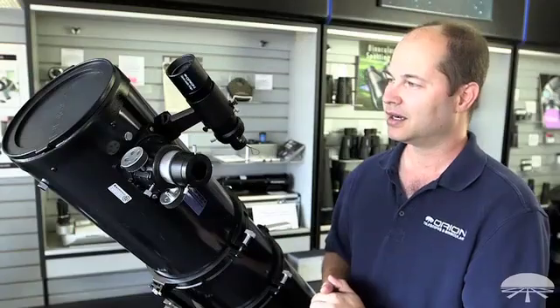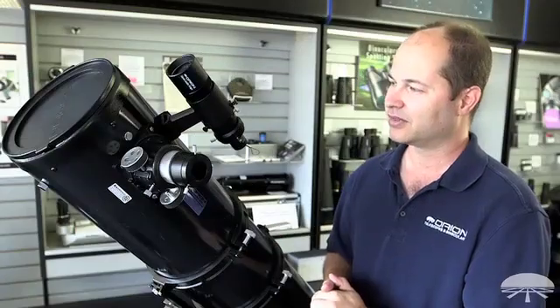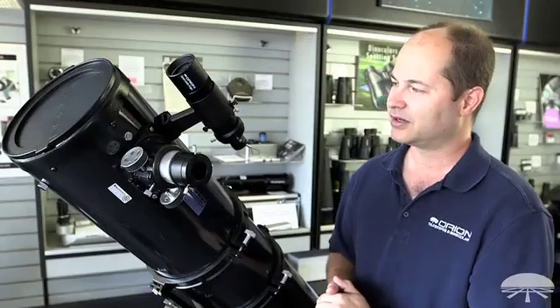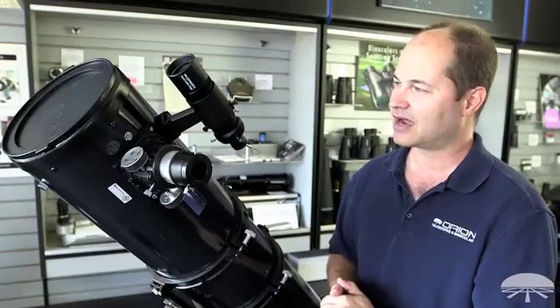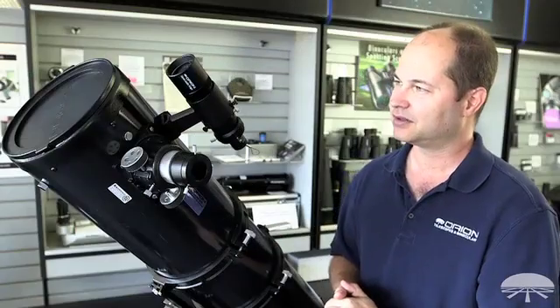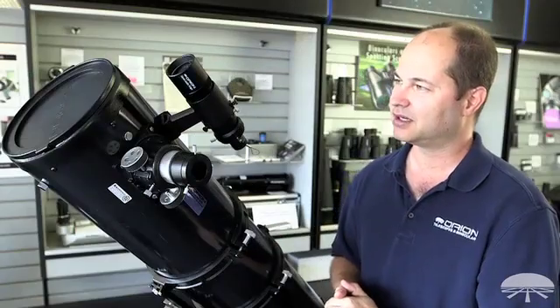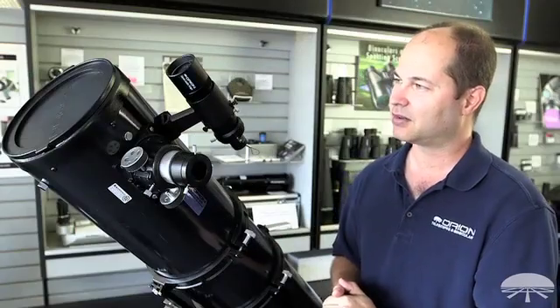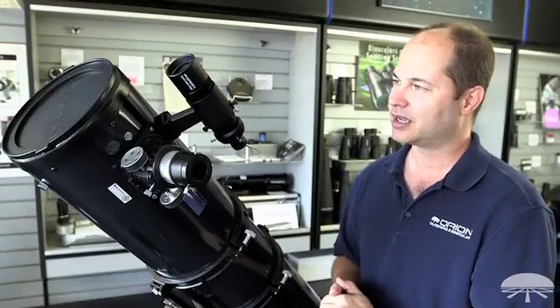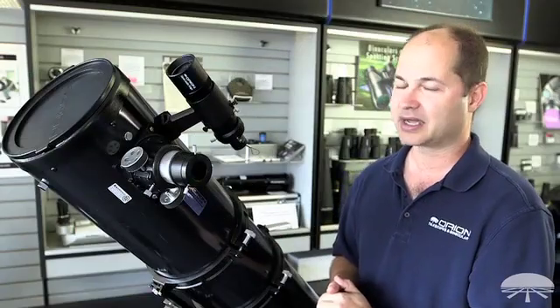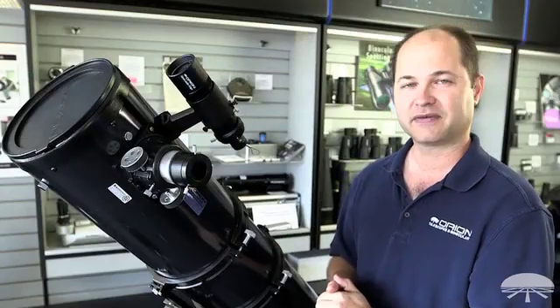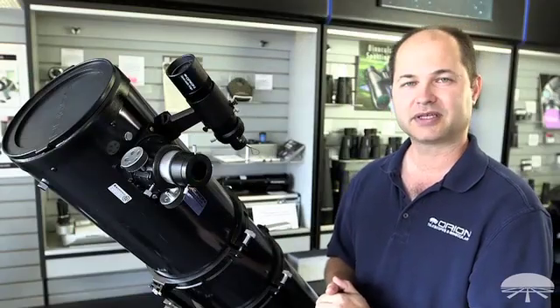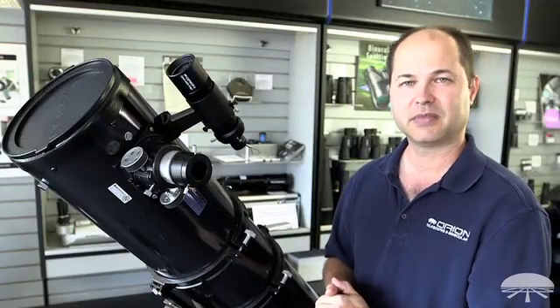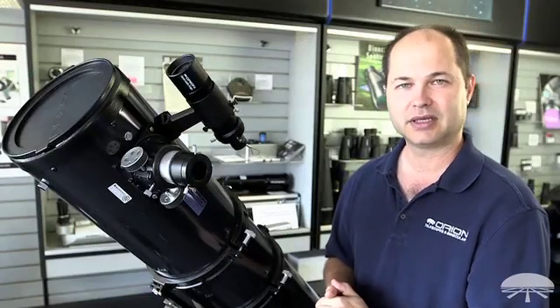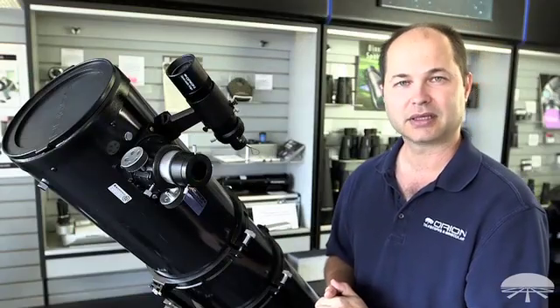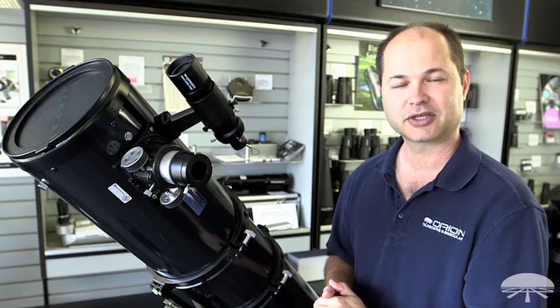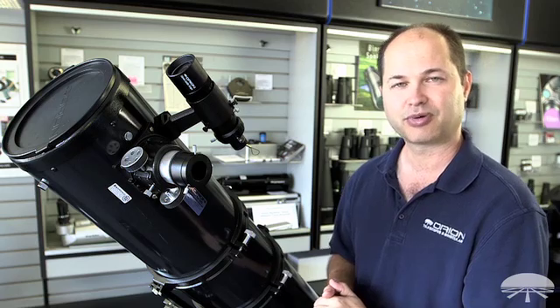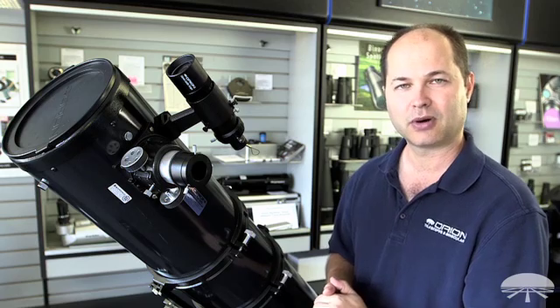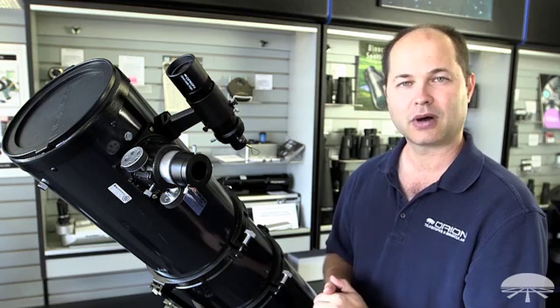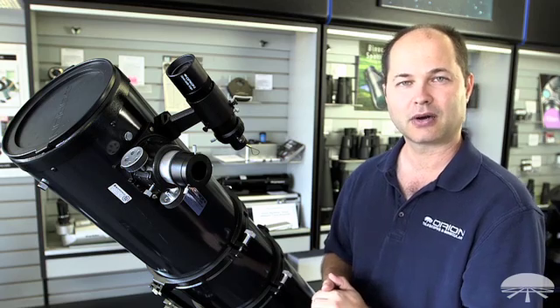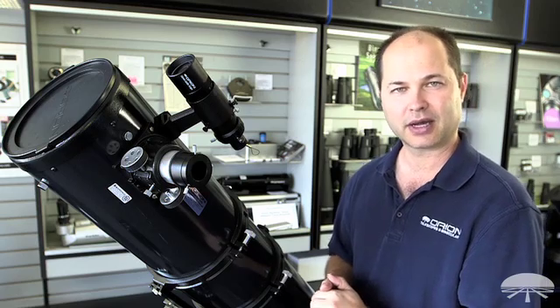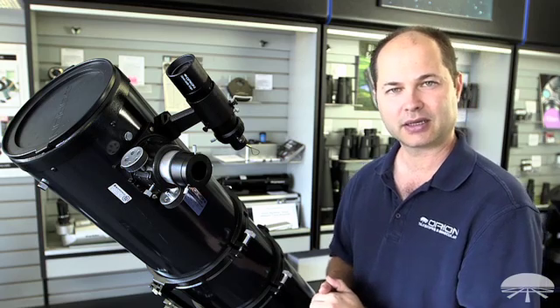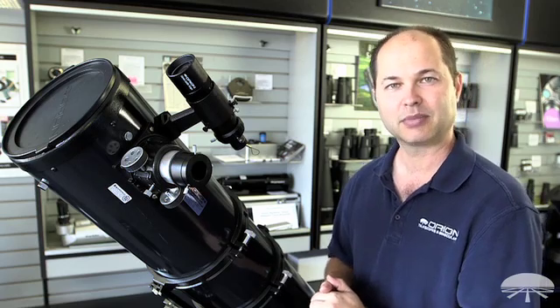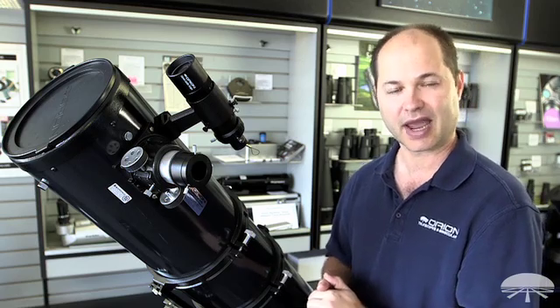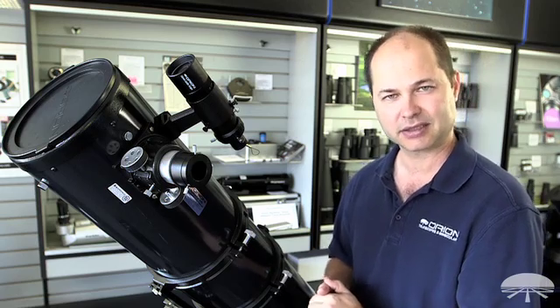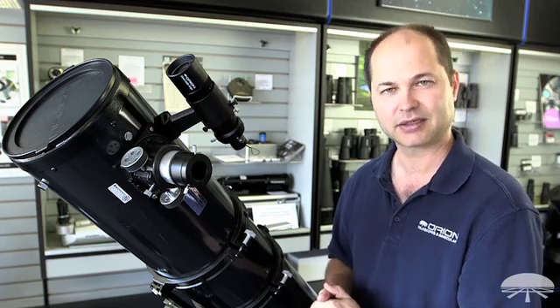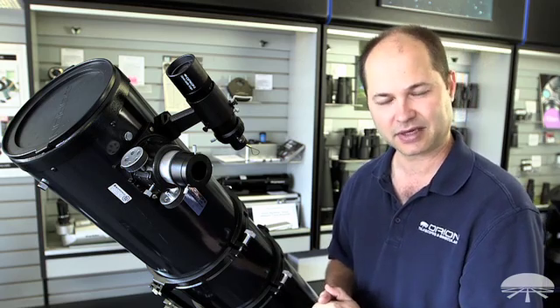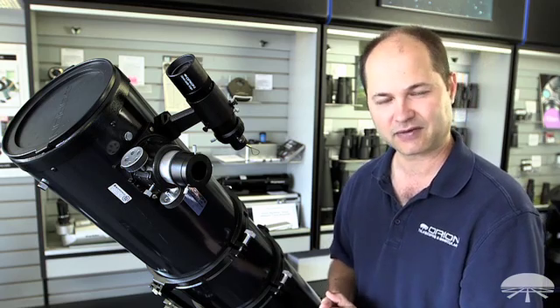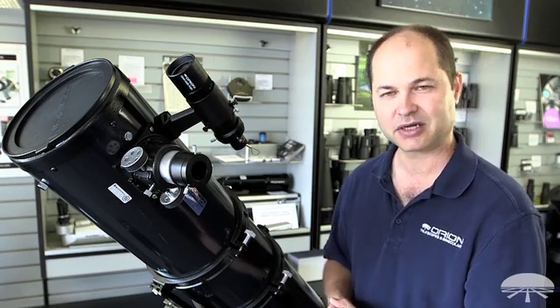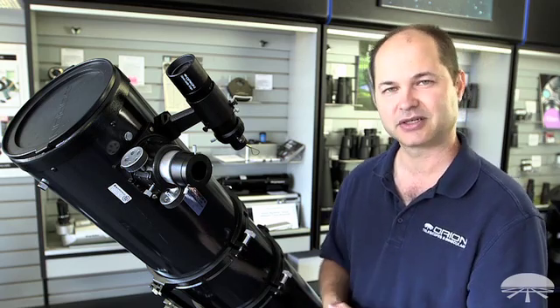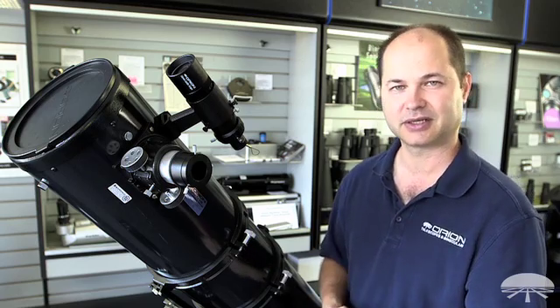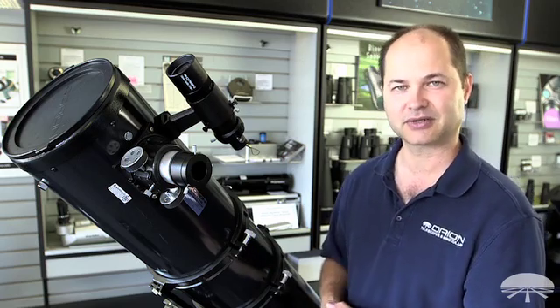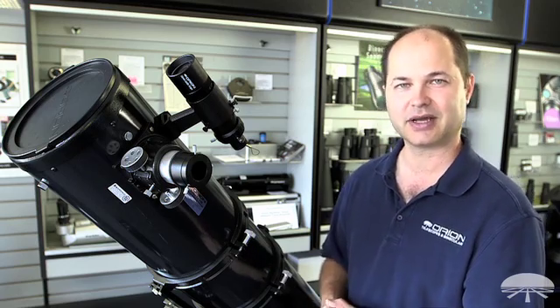Alright, well there you have it — the Orion Magnificent Mini Deluxe Pro Auto Guiding Package. Thank you very much. Clear skies.